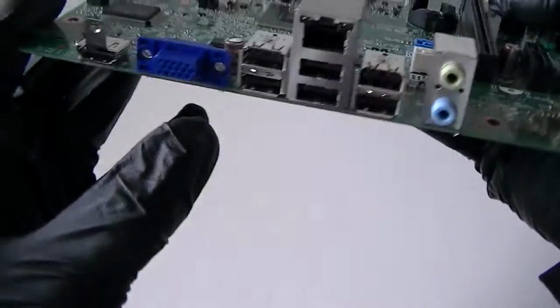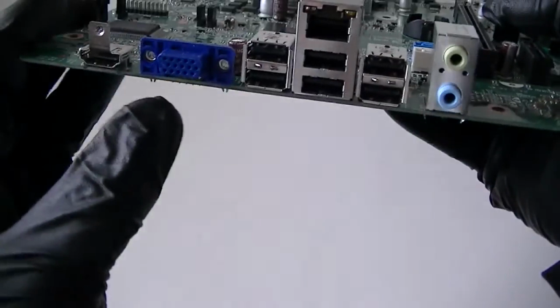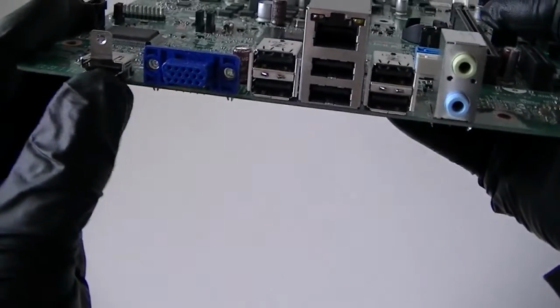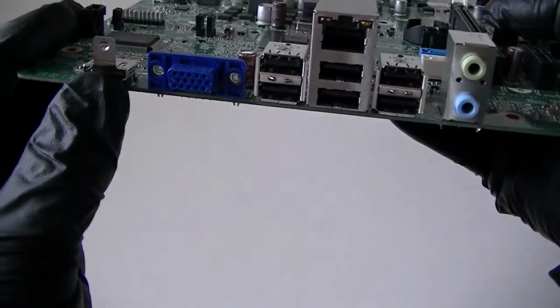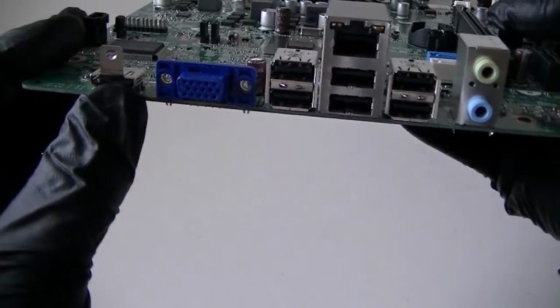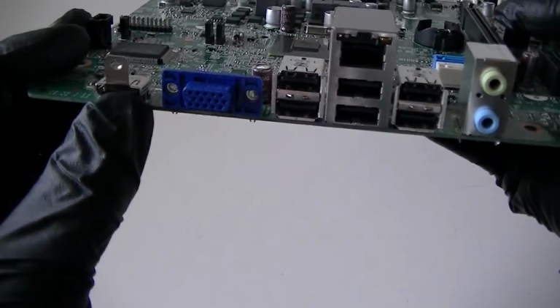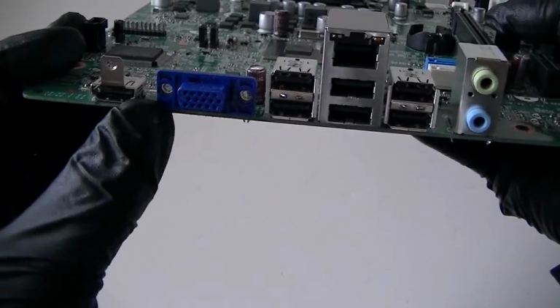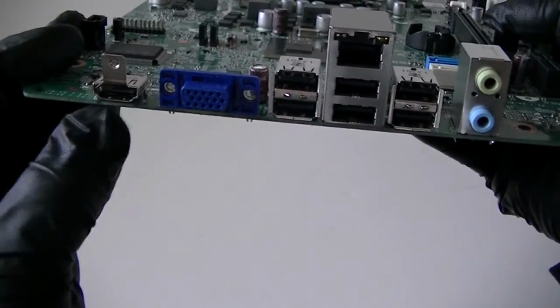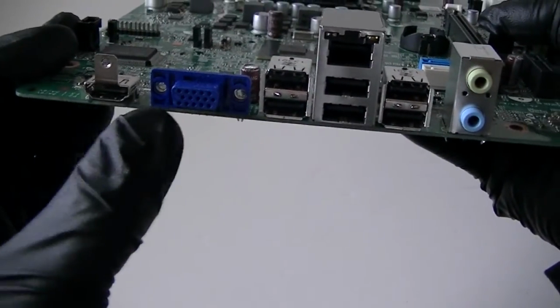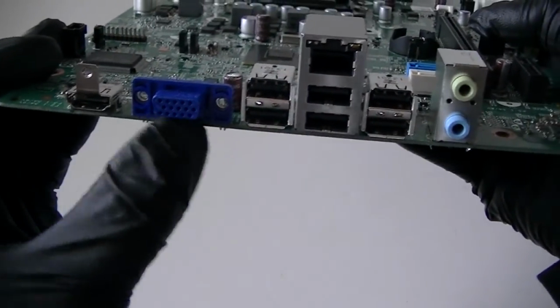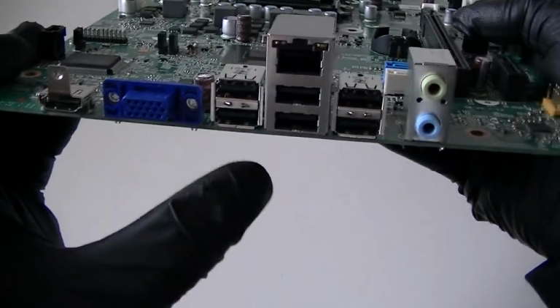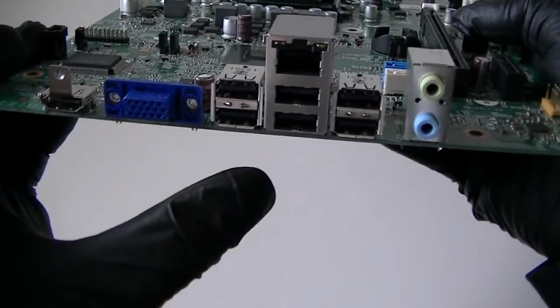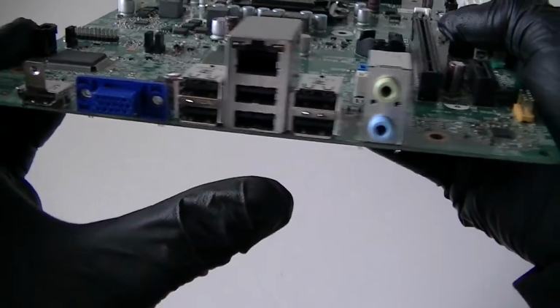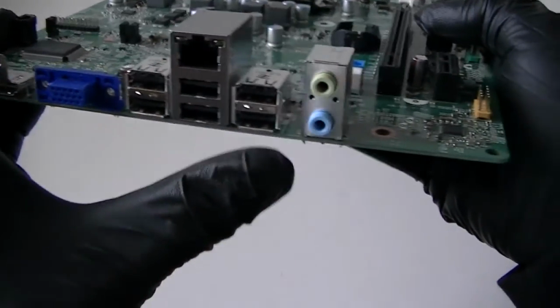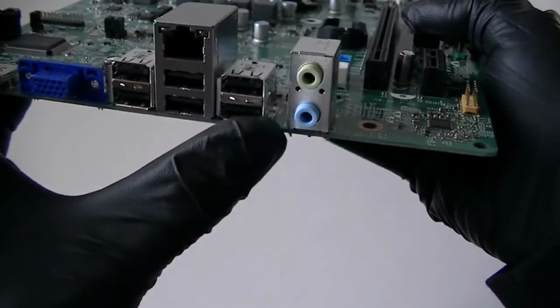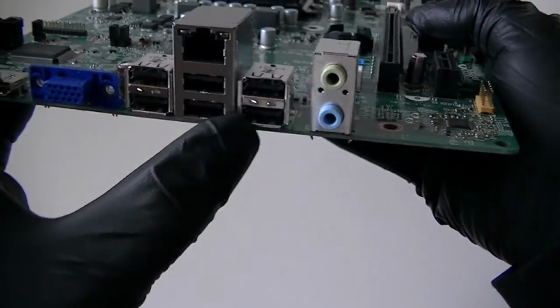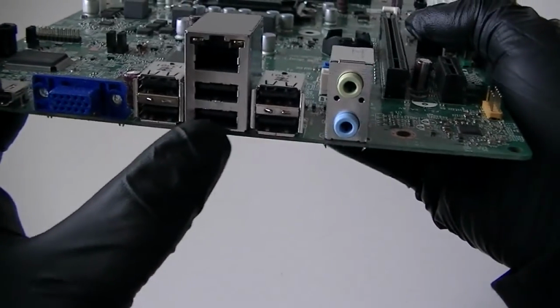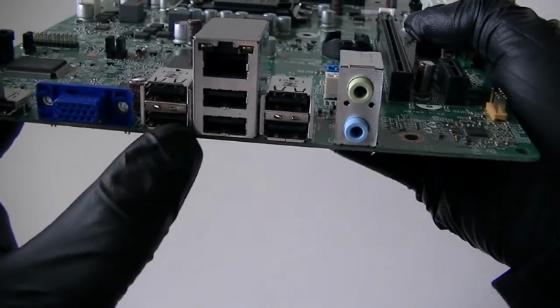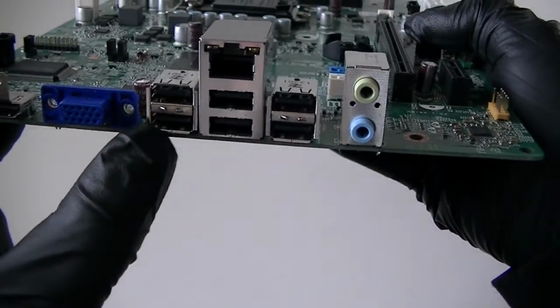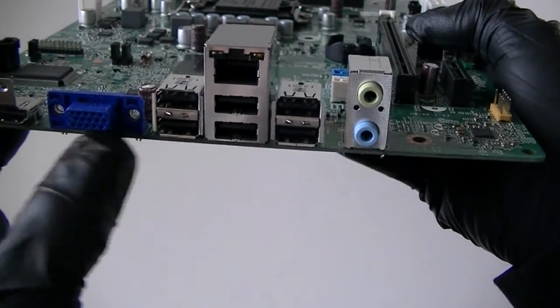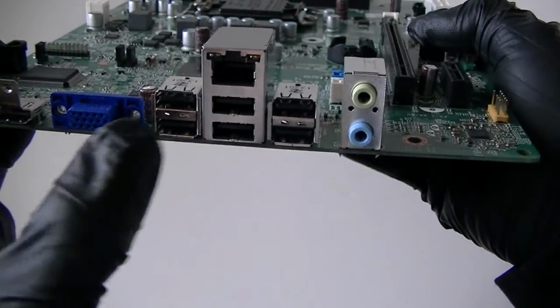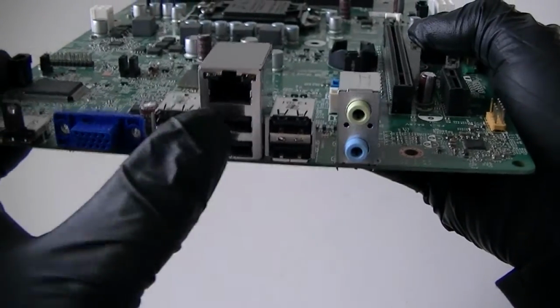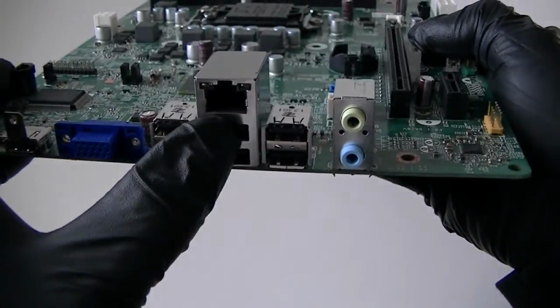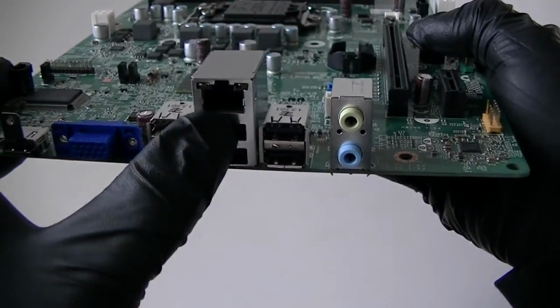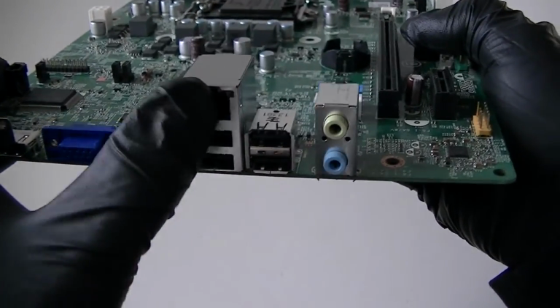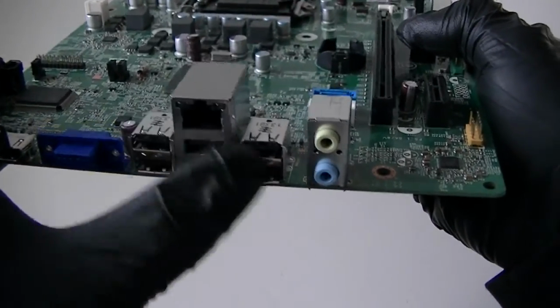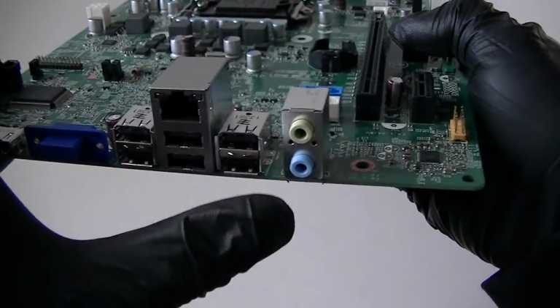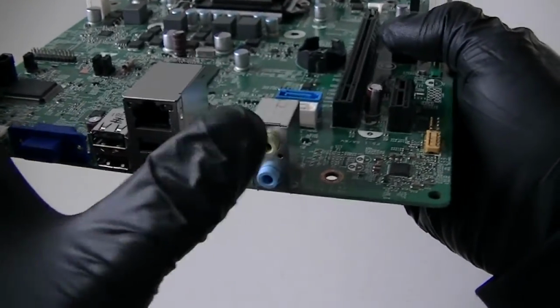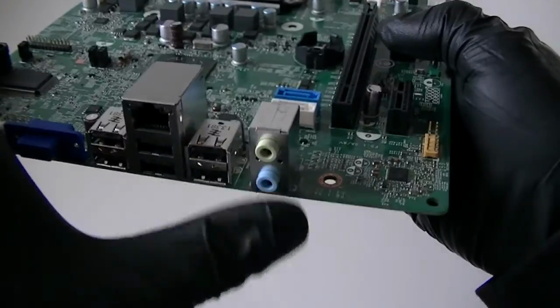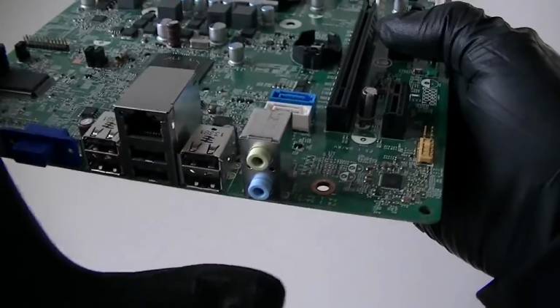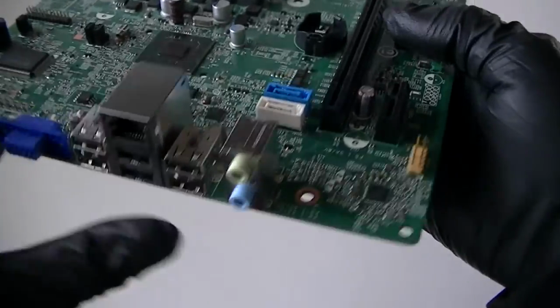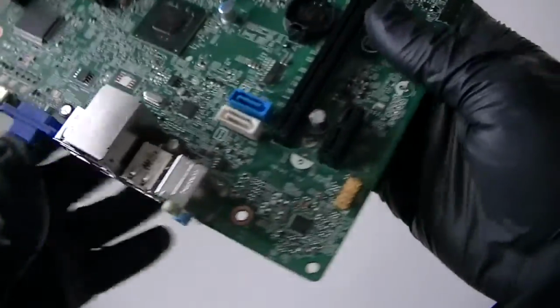Here's an HDMI port, VGA port, six USB 2.0 ports, LAN port, and audio ports.